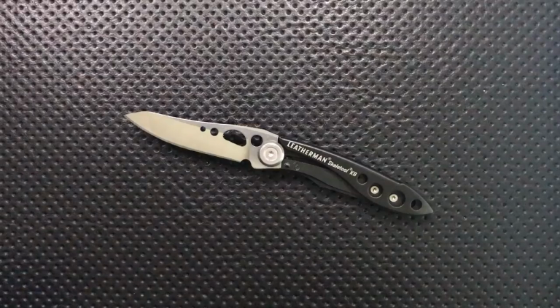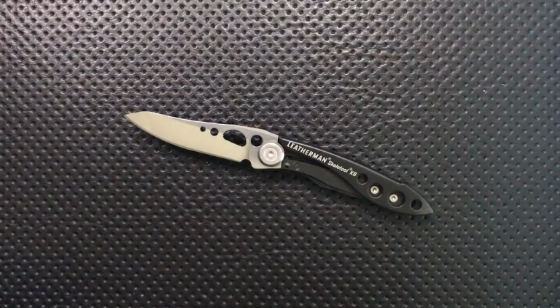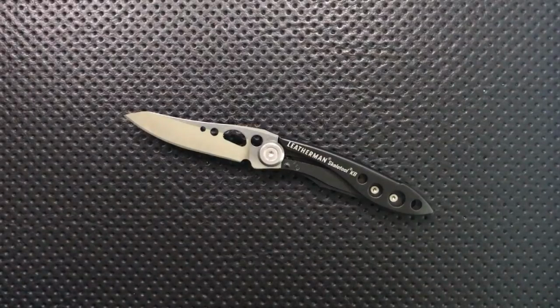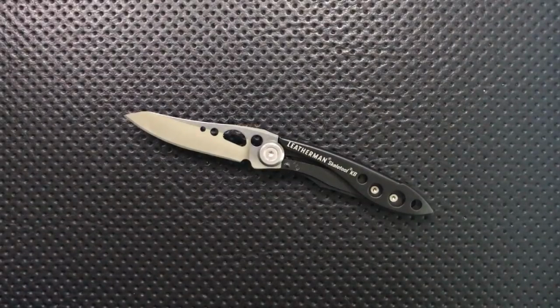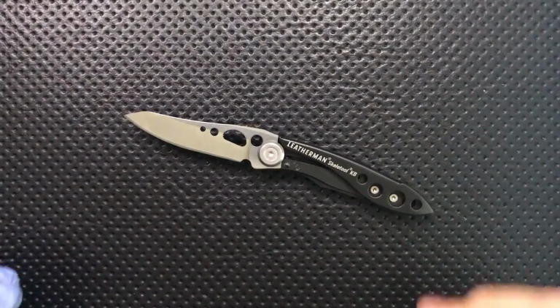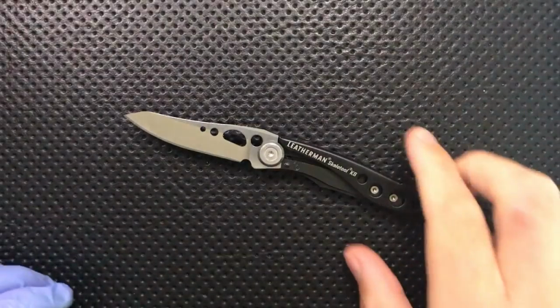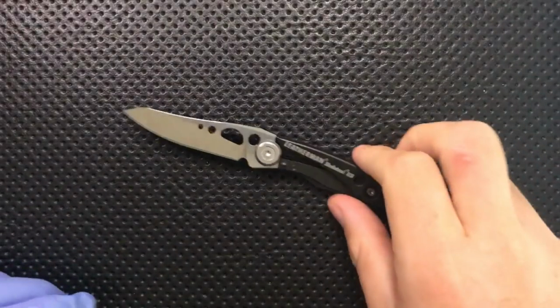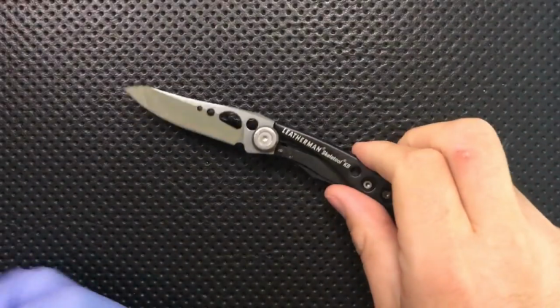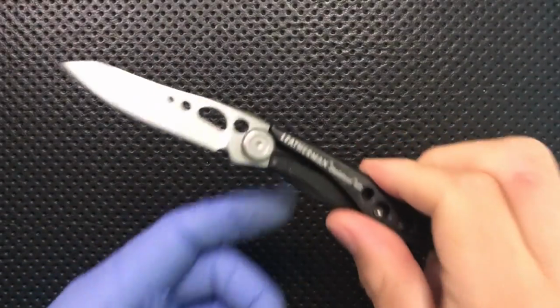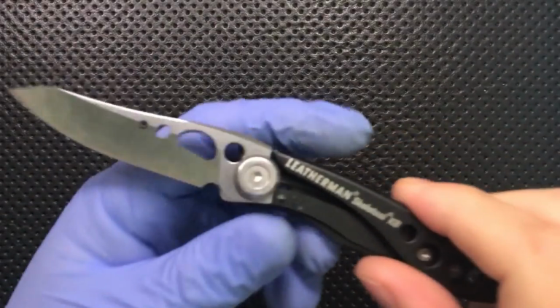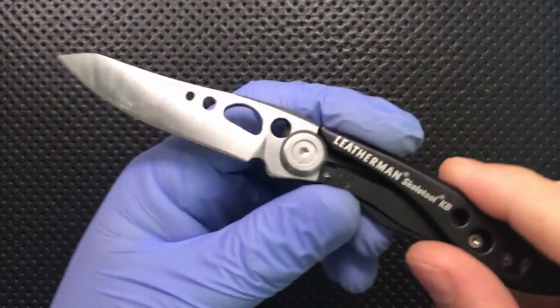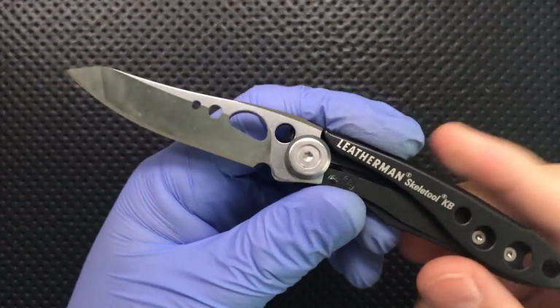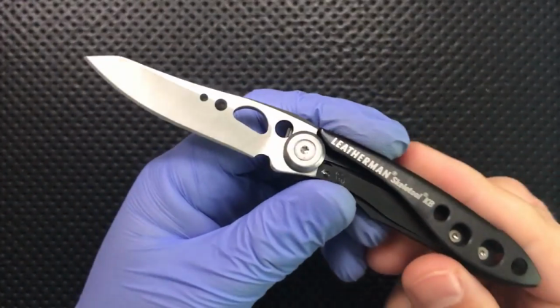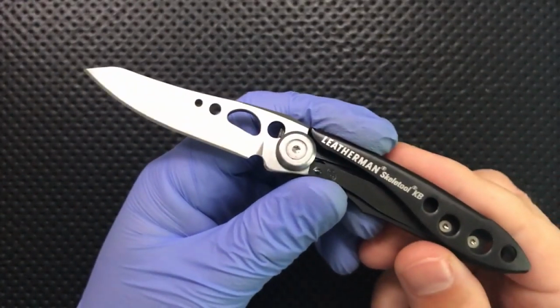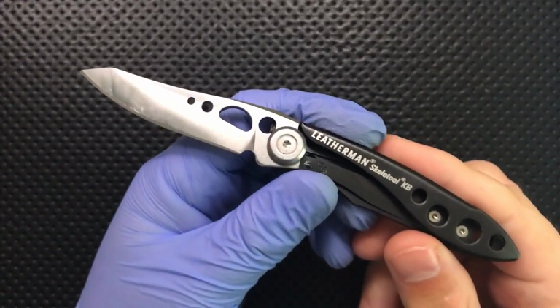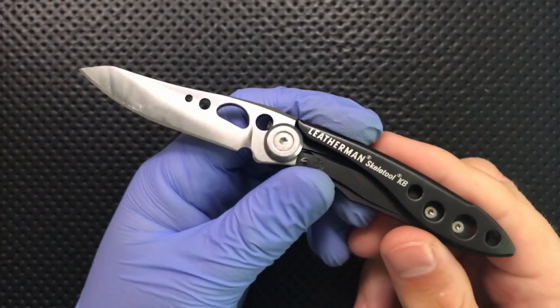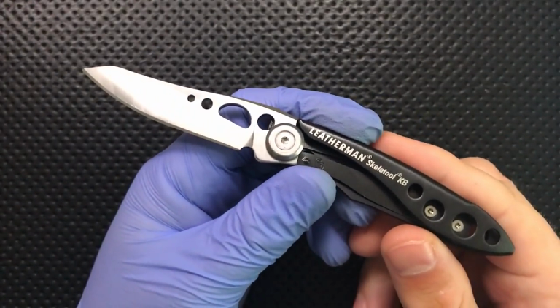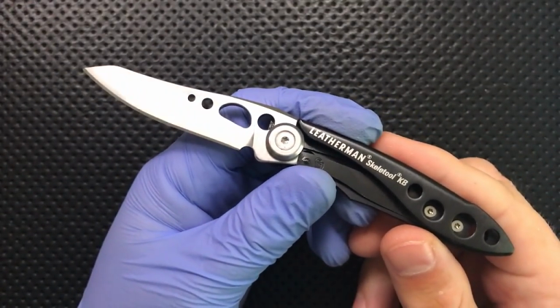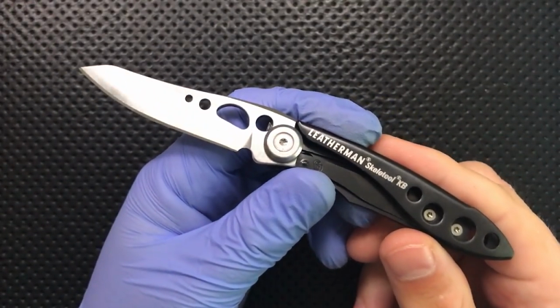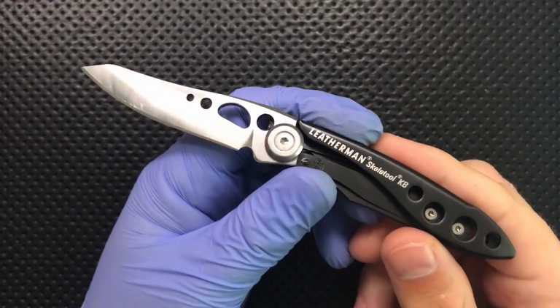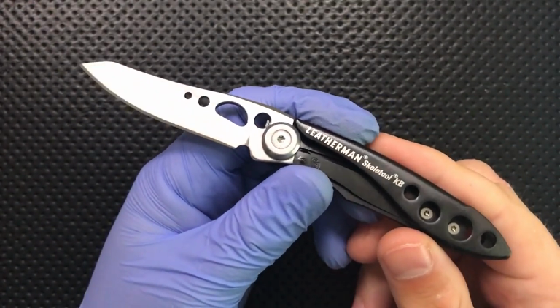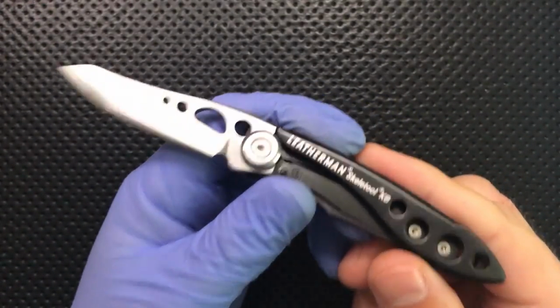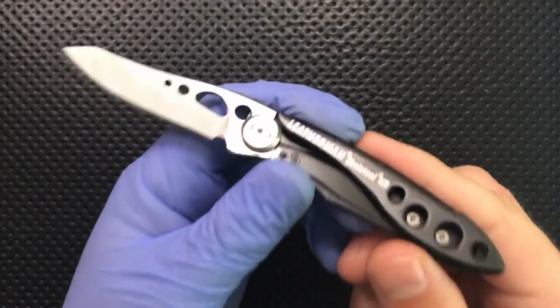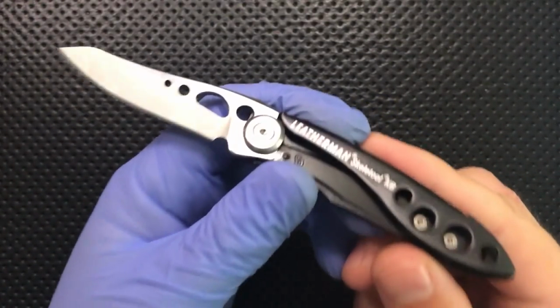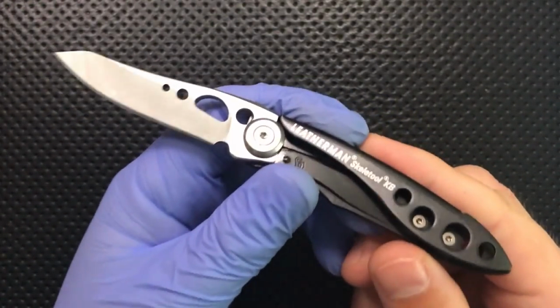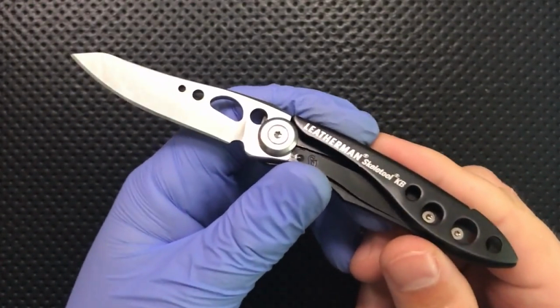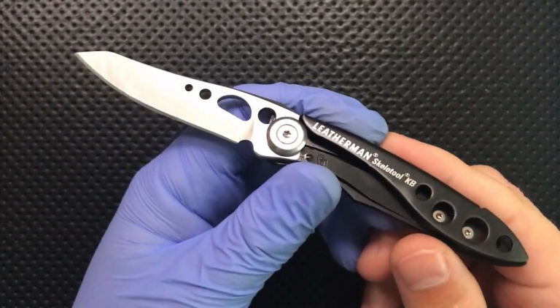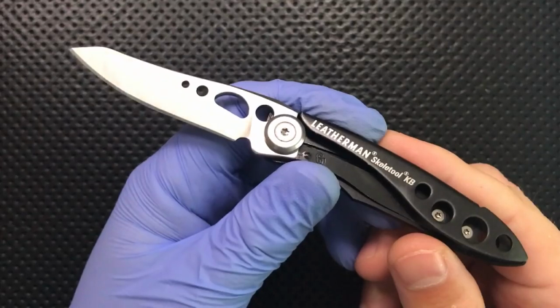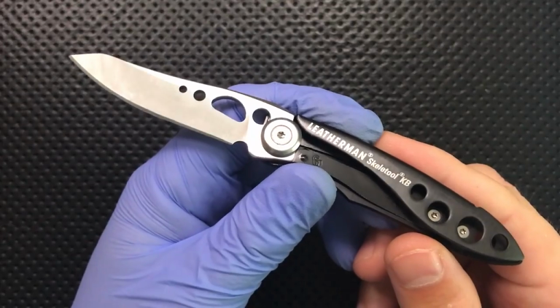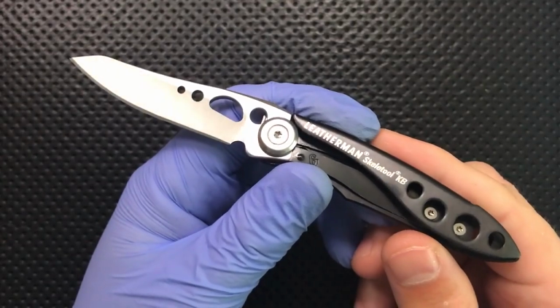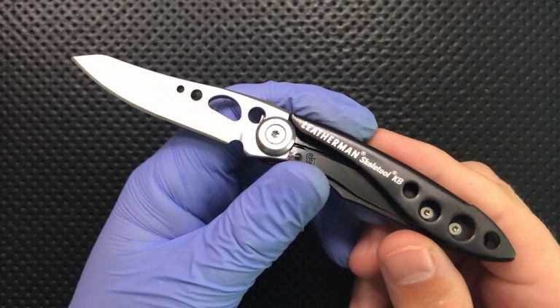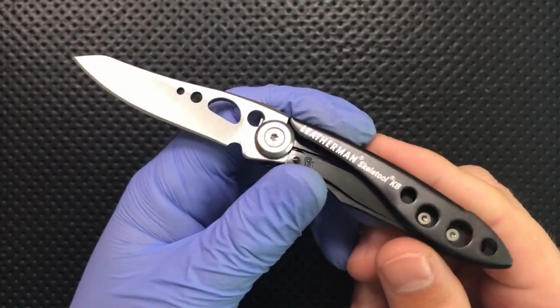Hey everybody, Nick here, and today I'm going to review for you this very little guy, the Leatherman Skeletool KB.